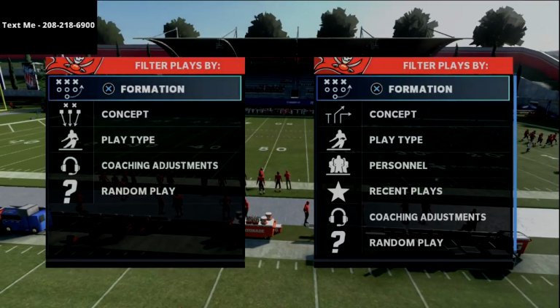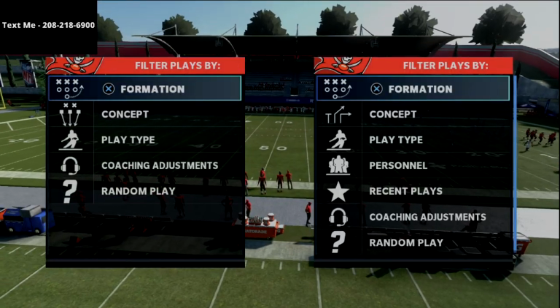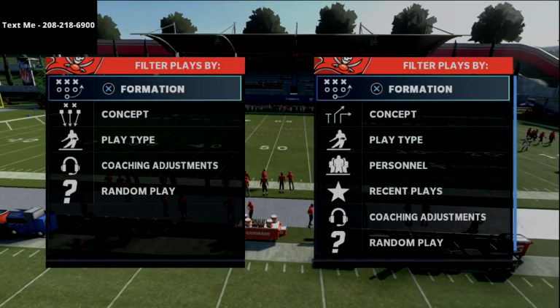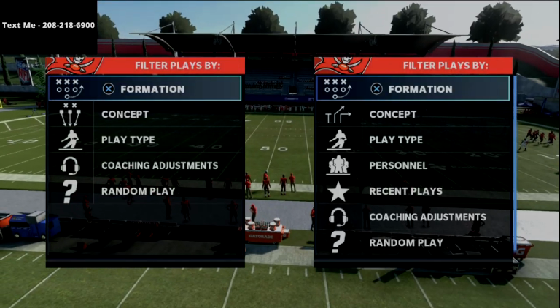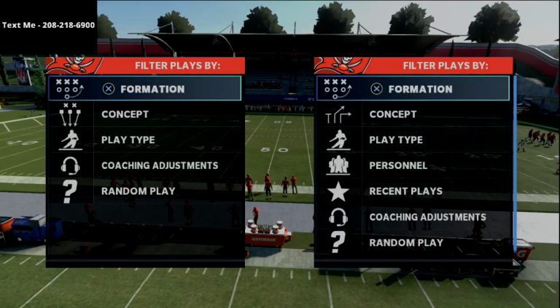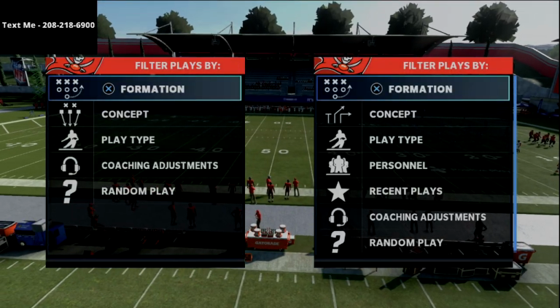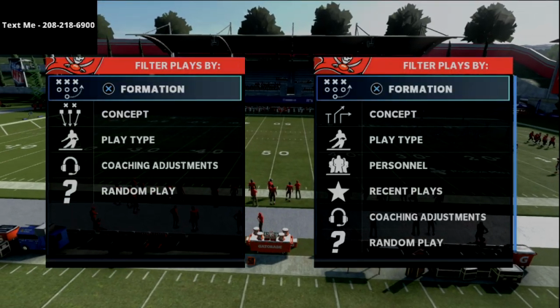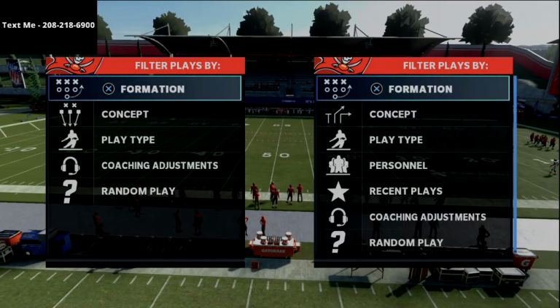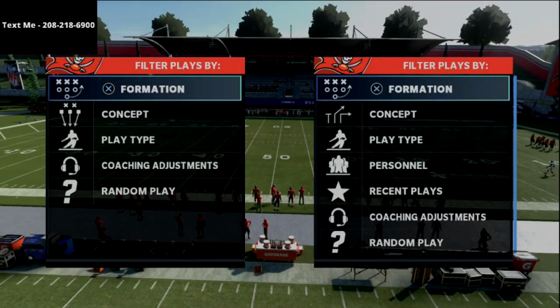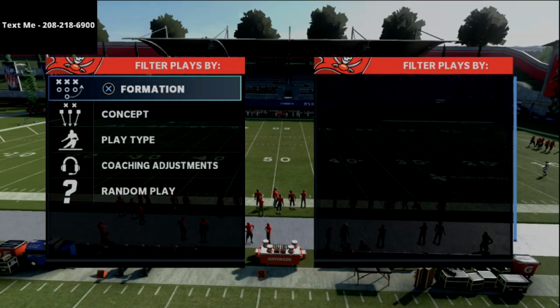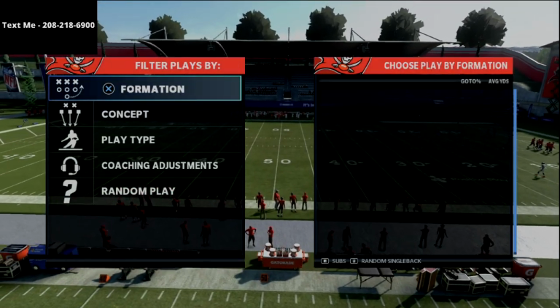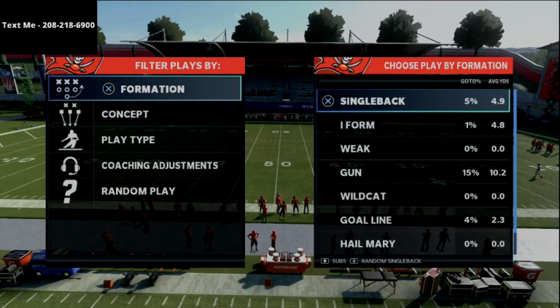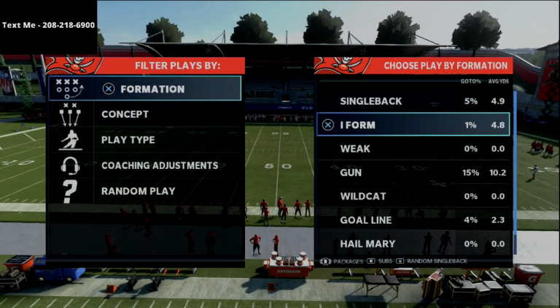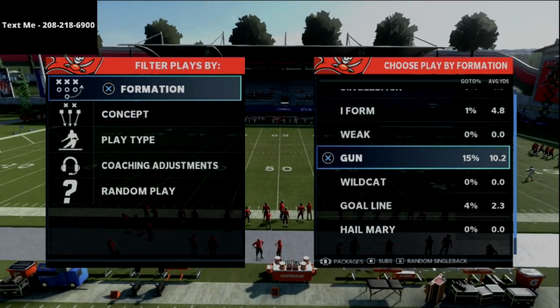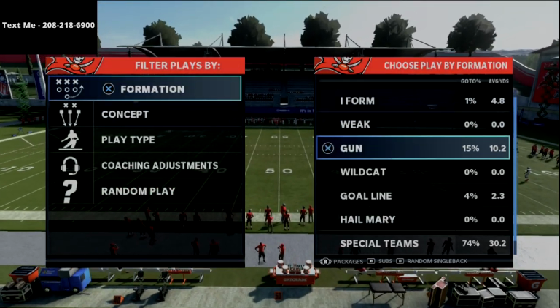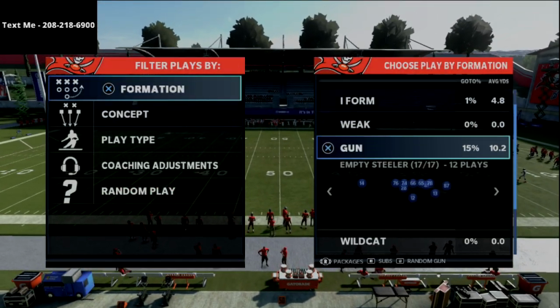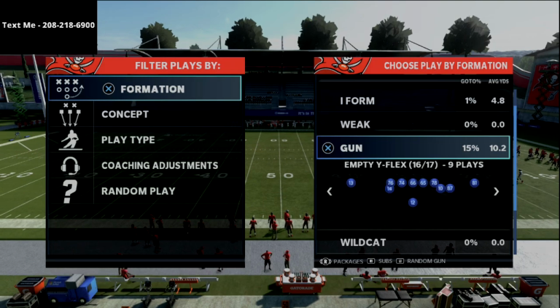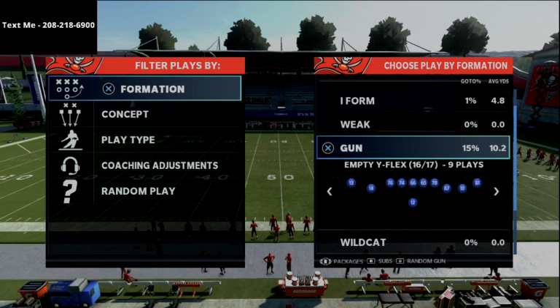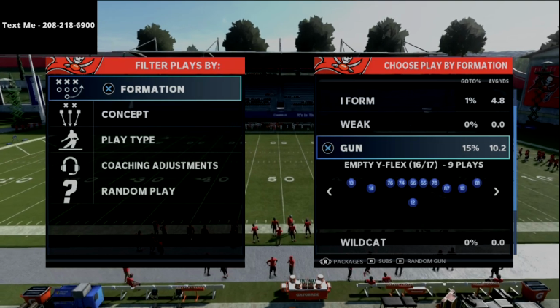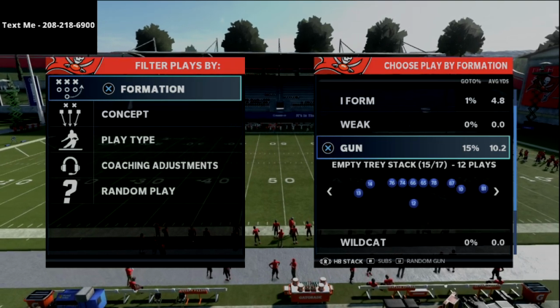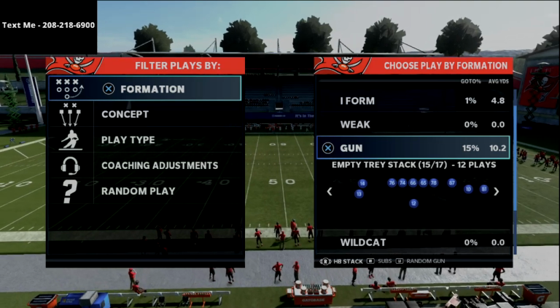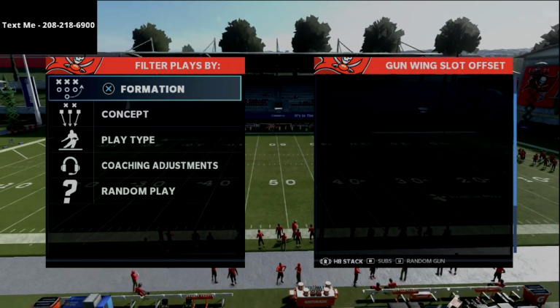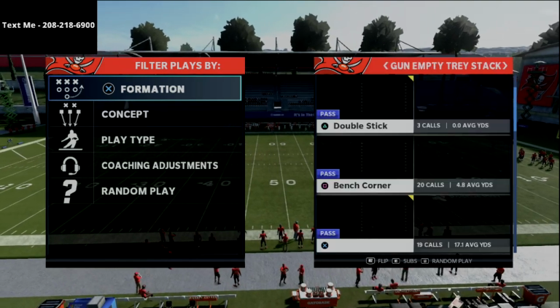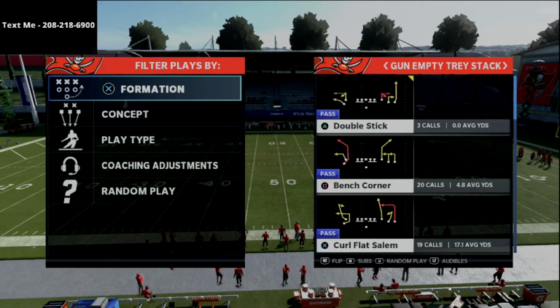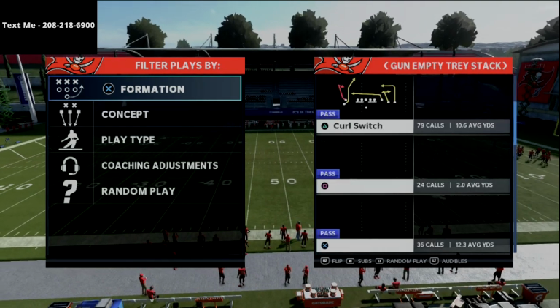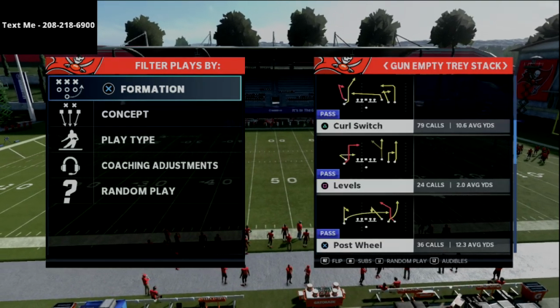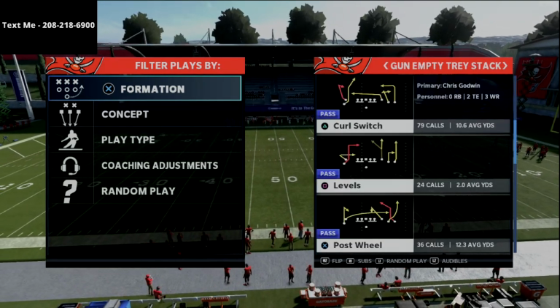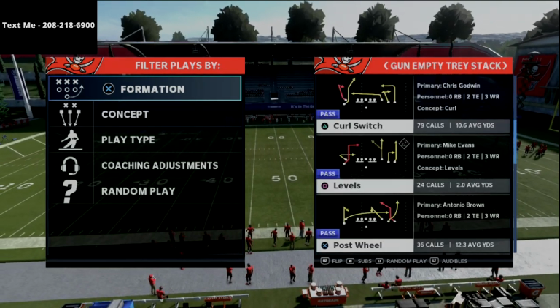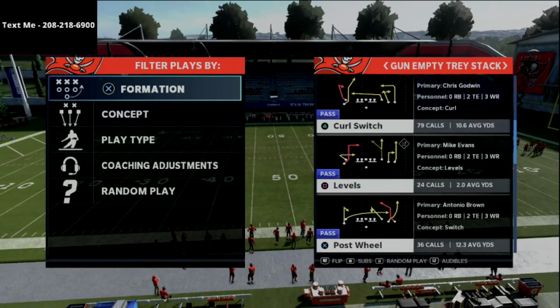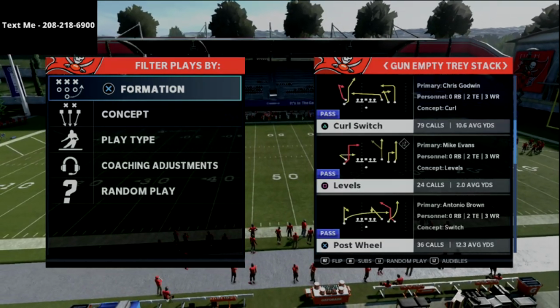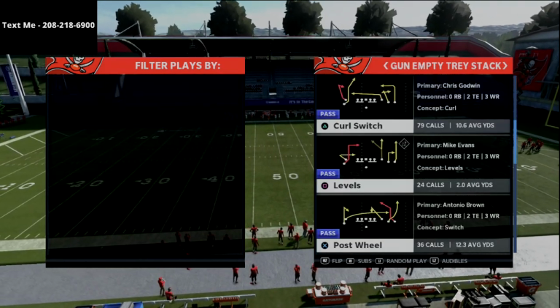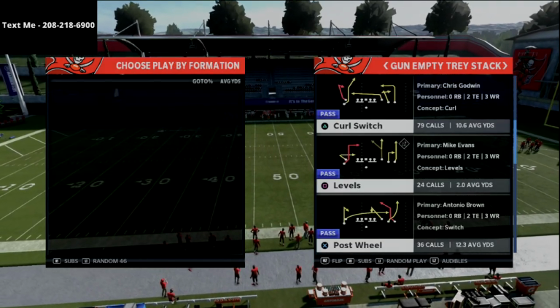In this video, I'm going to show you how to beat man-to-man coverage from the empty tray stack formation in the Pittsburgh Steelers Playbook.